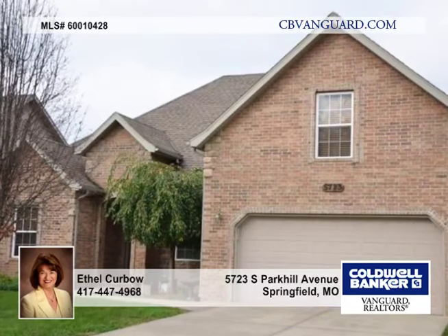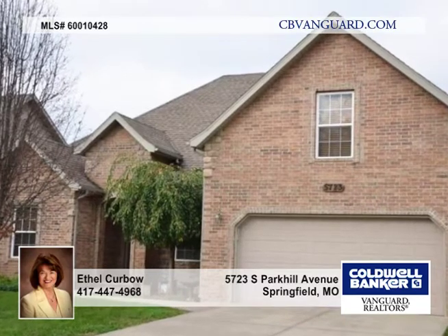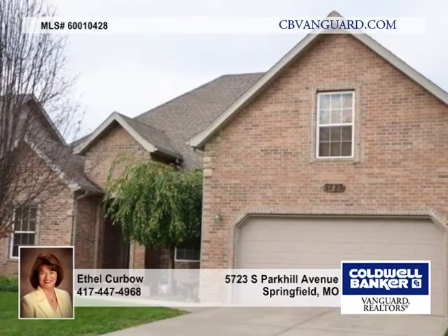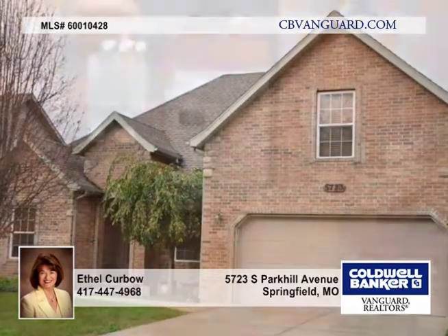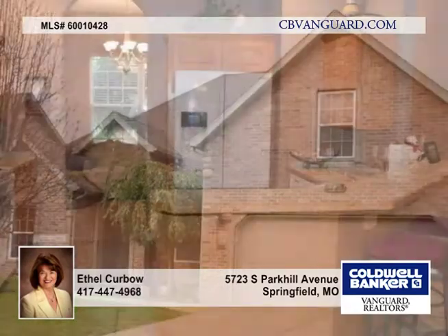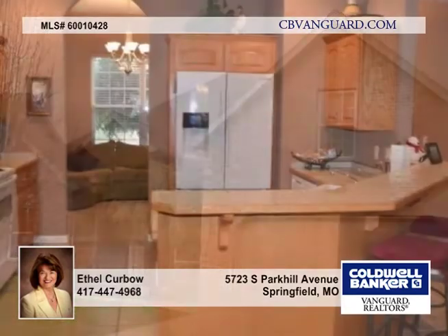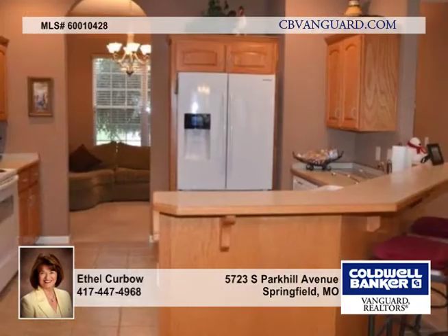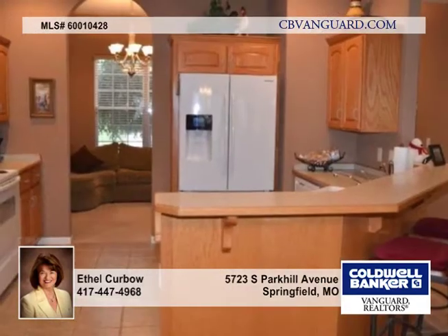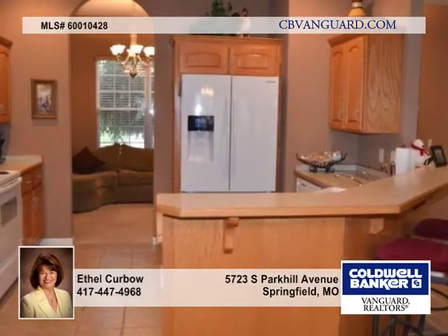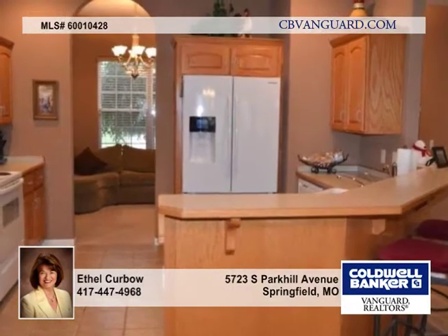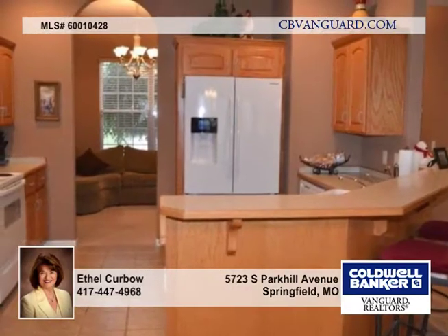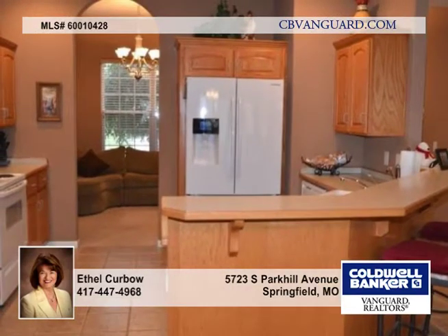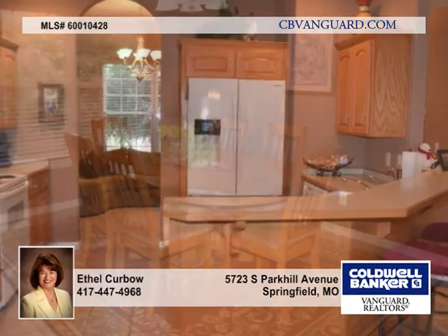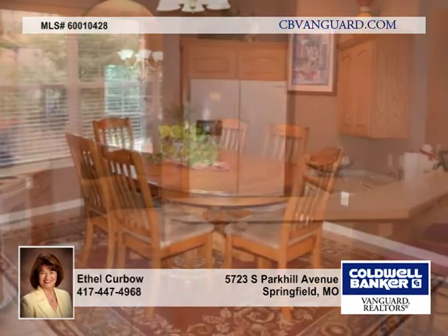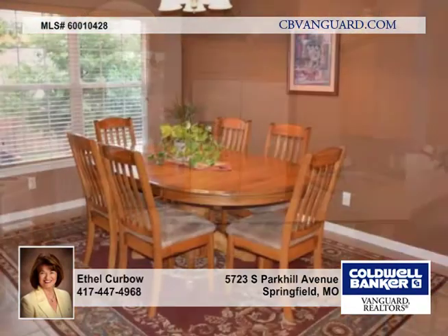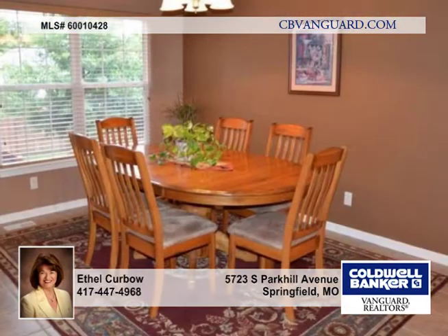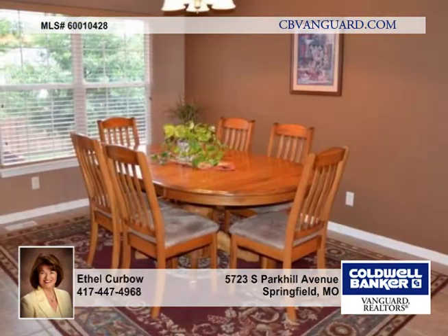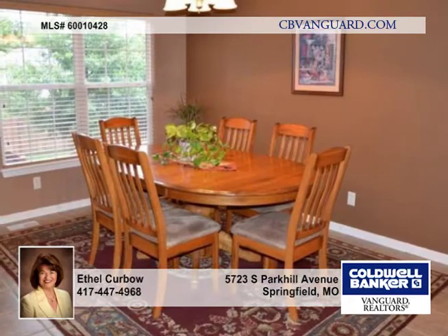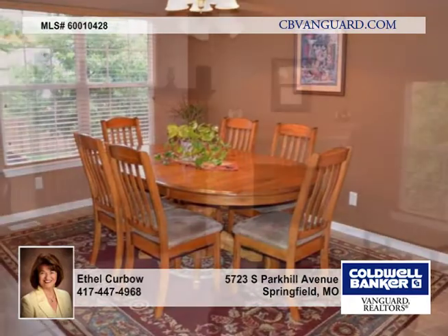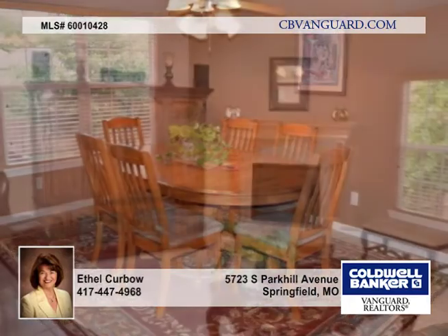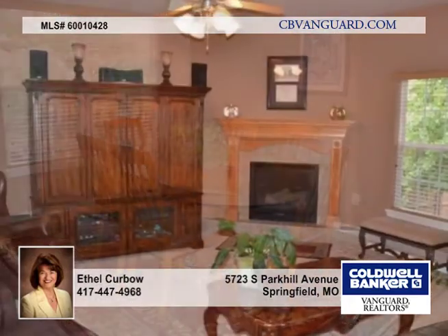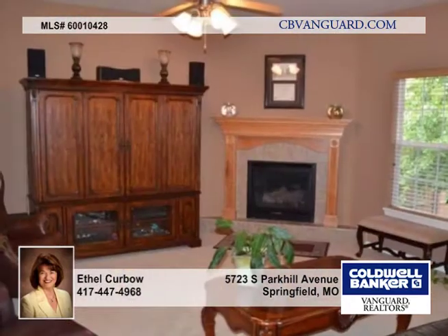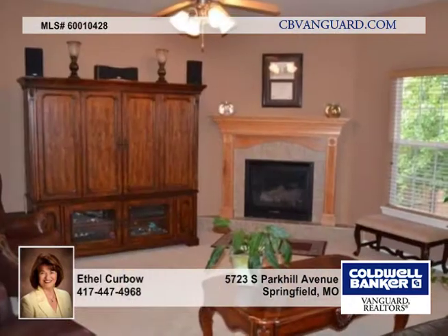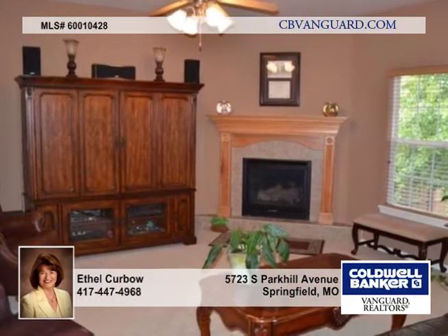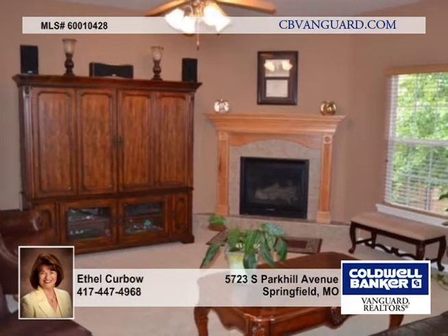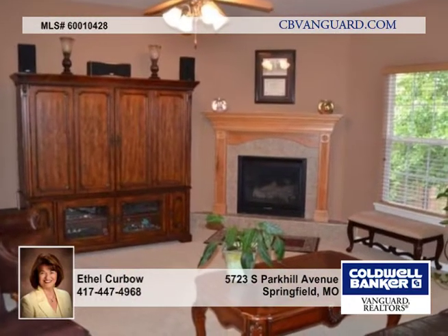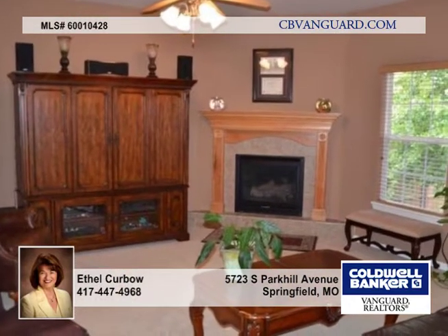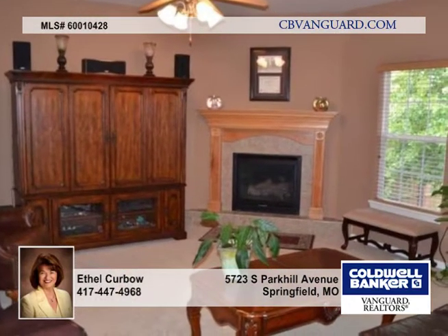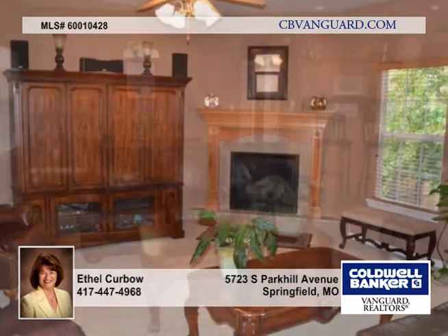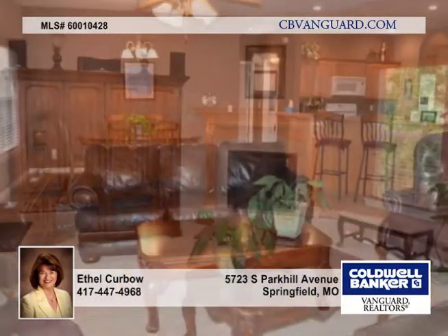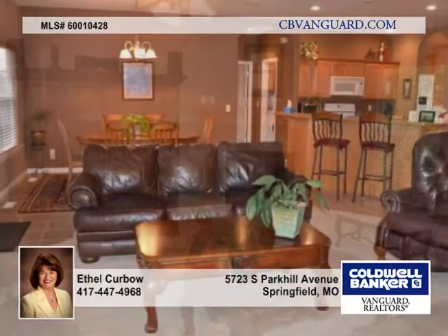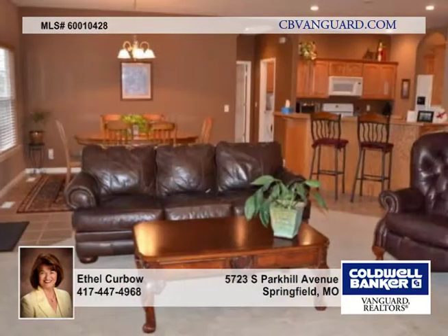Here's a darling home in Fox Hollow with three bedrooms on the main level with split plan and upstairs bonus room, which could be a fourth bedroom or hobby room.